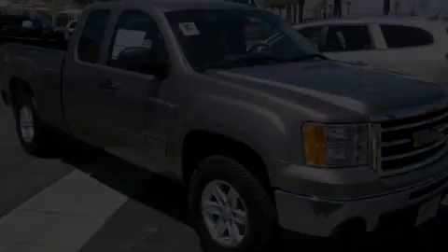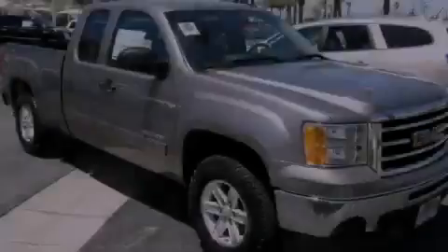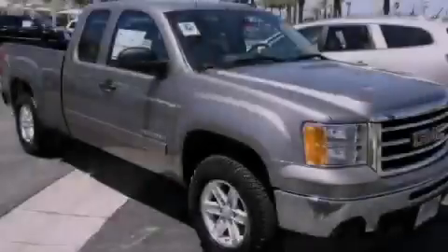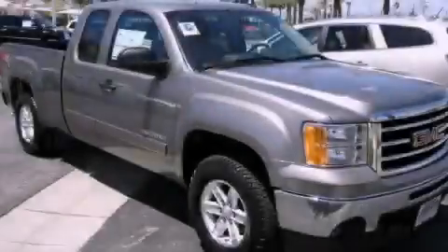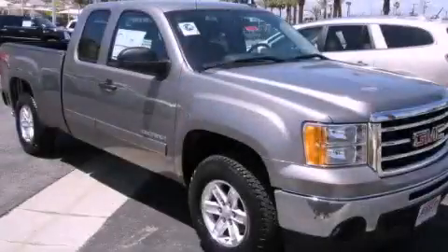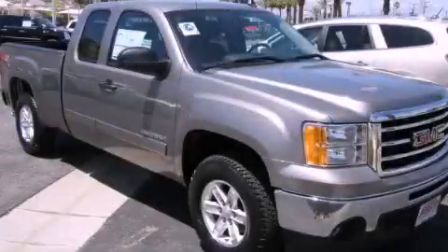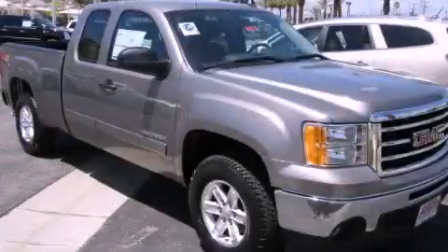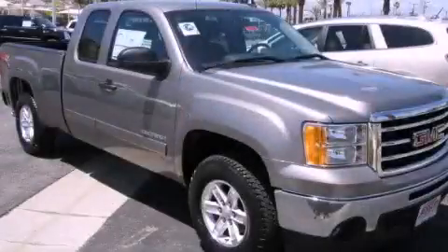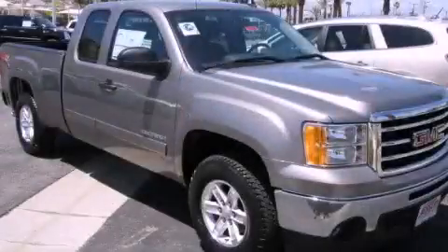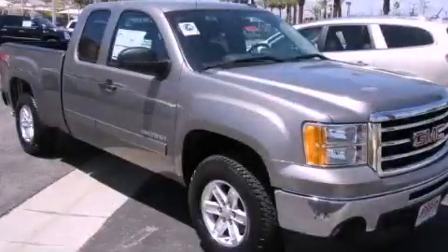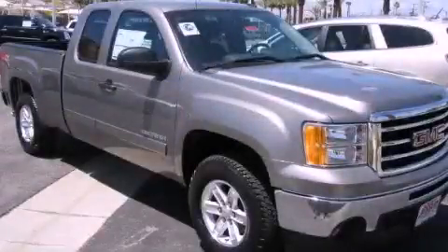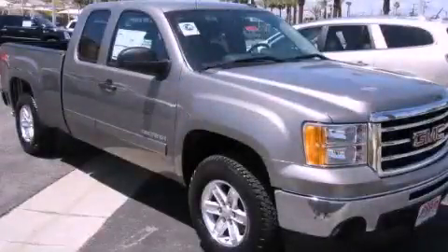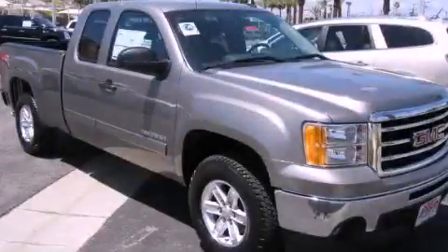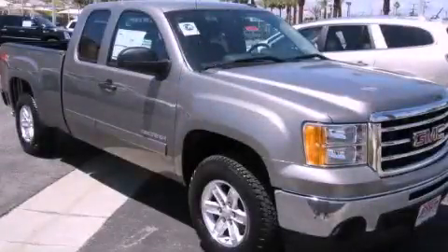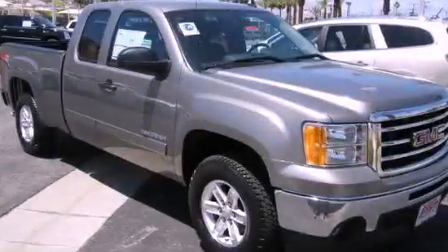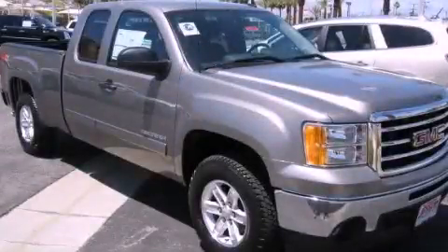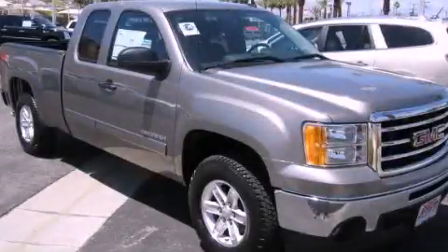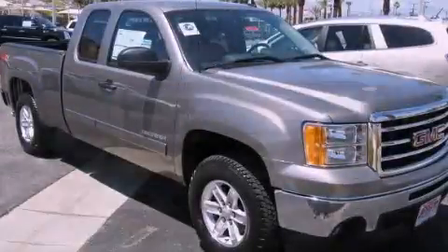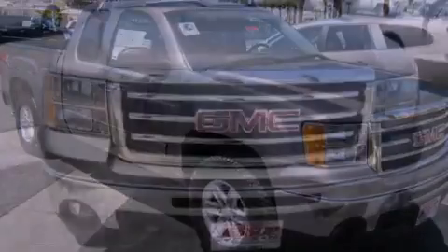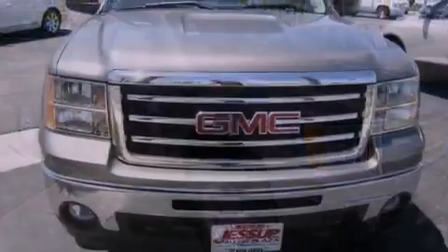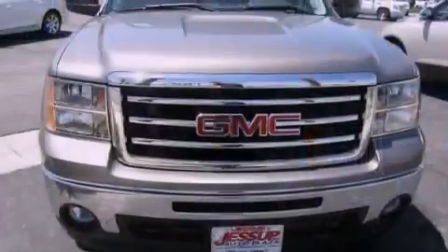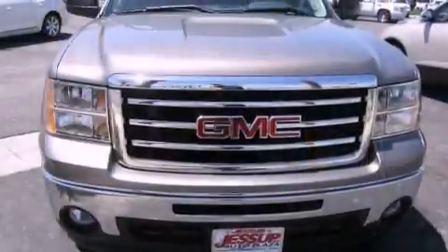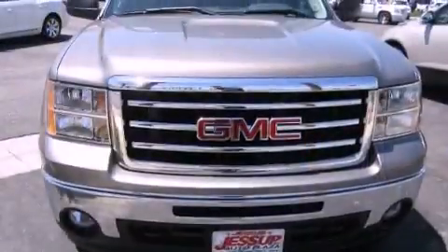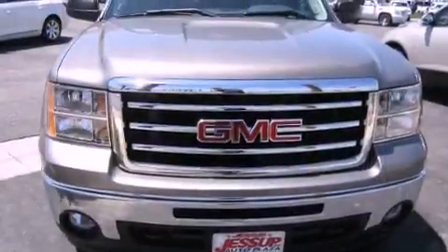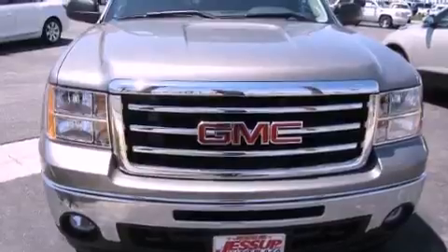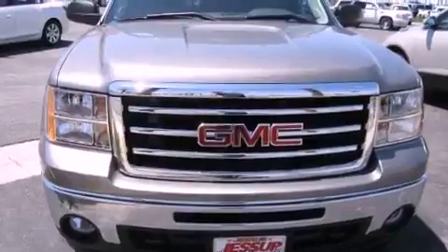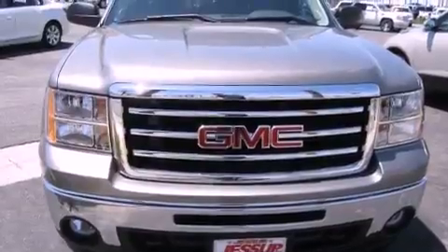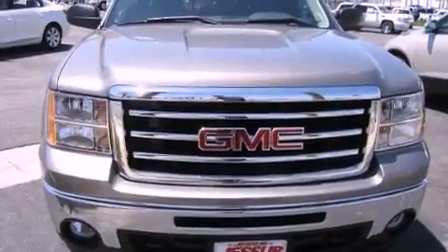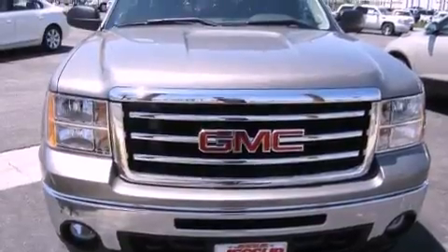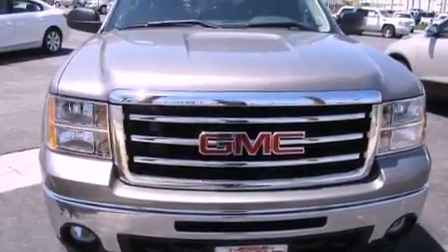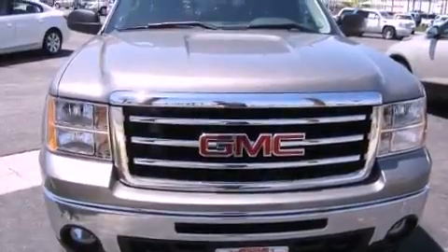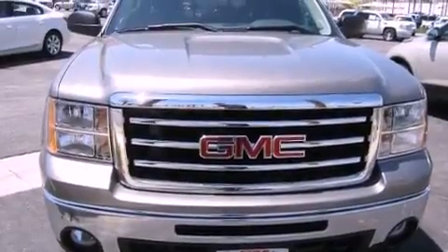This is a brand new 2012 GMC Sierra 1500. Strong, durable, and dependable.